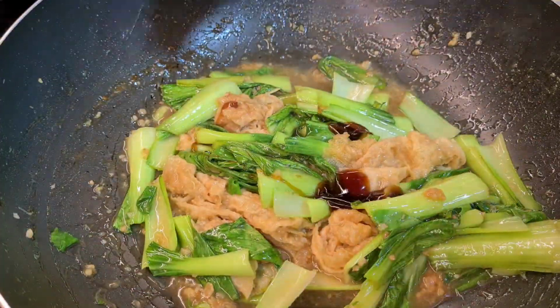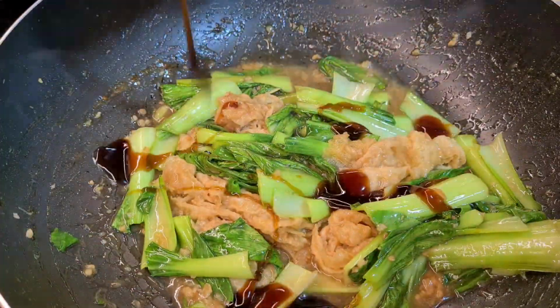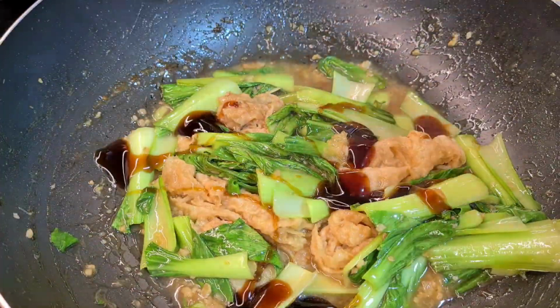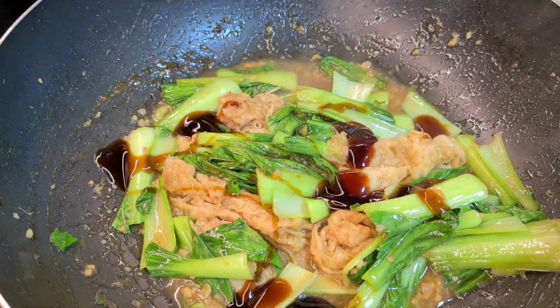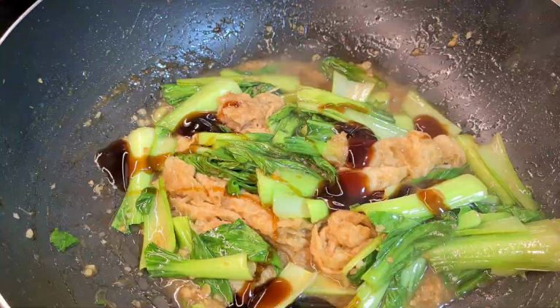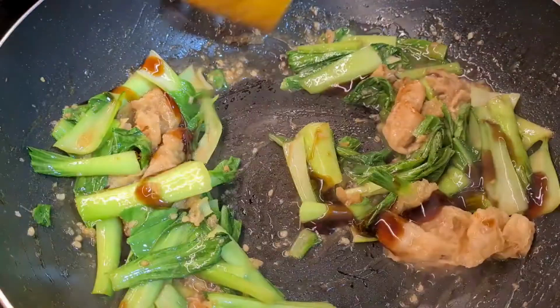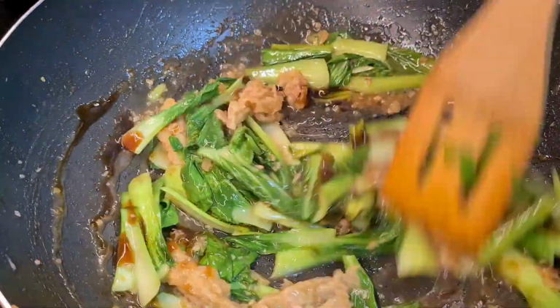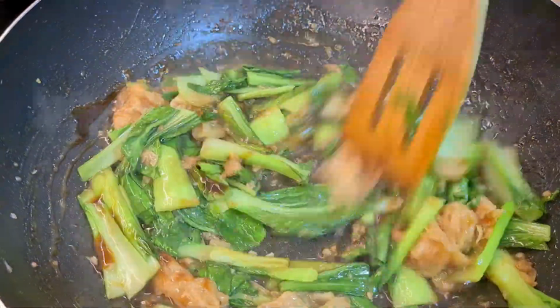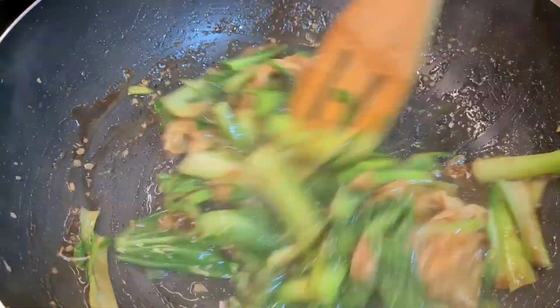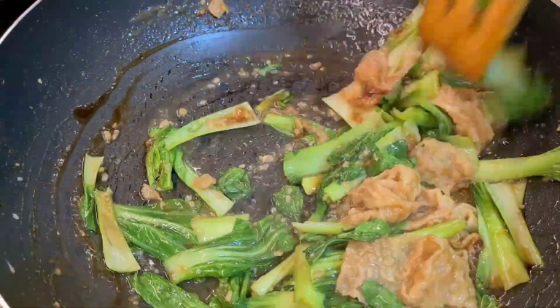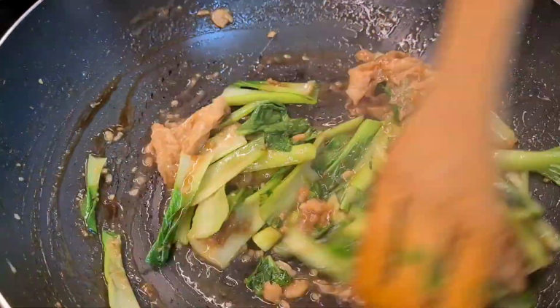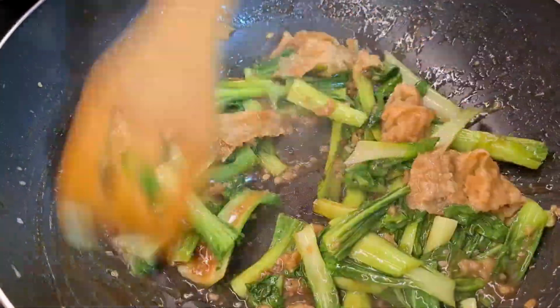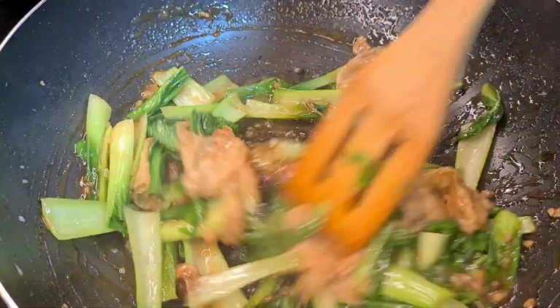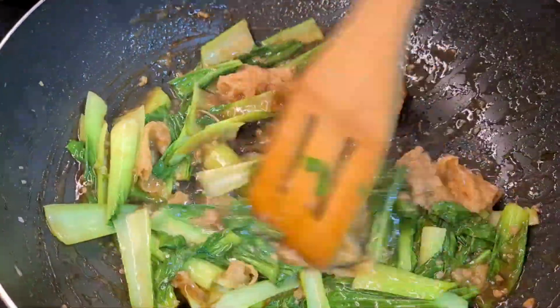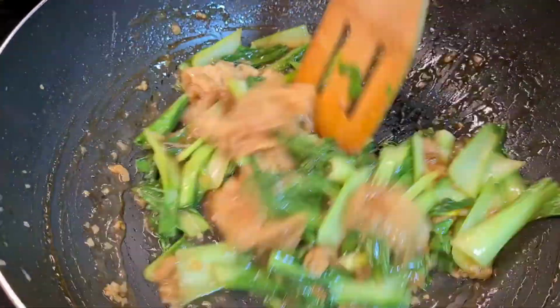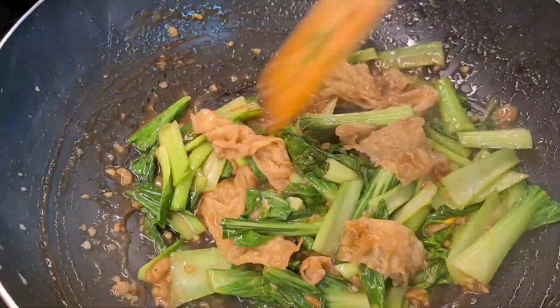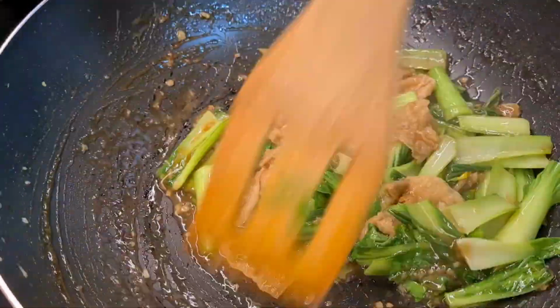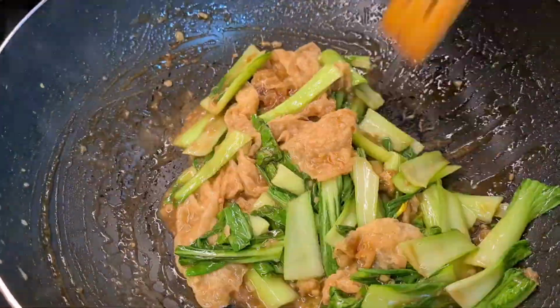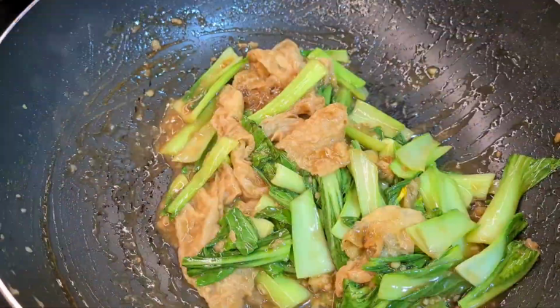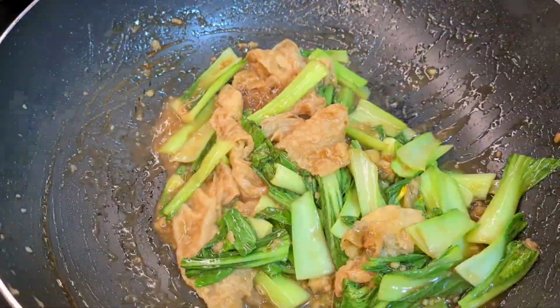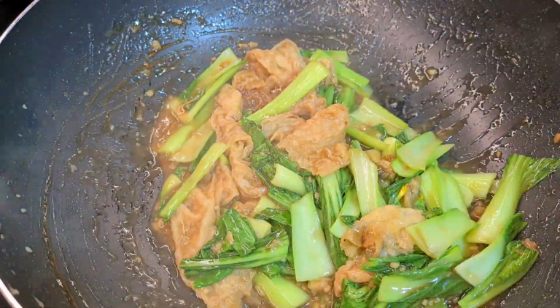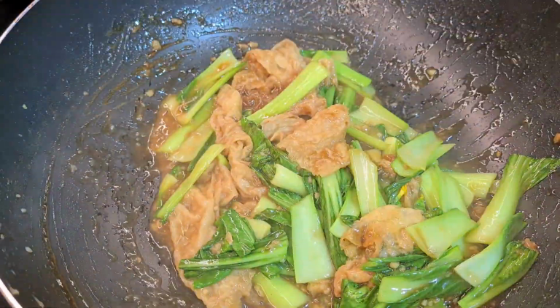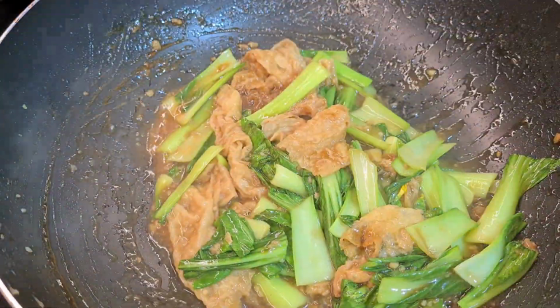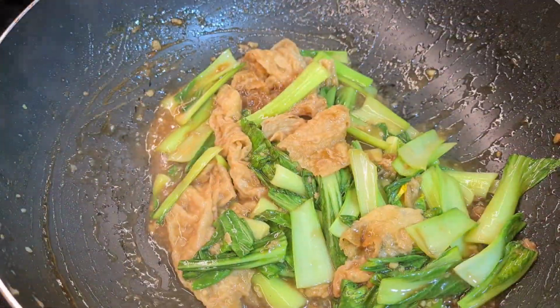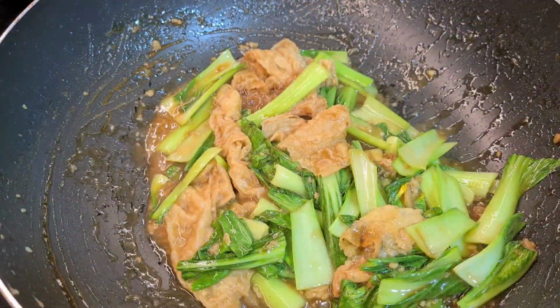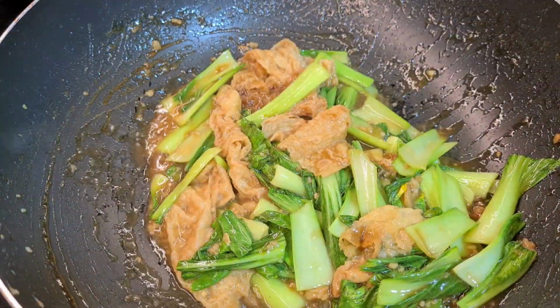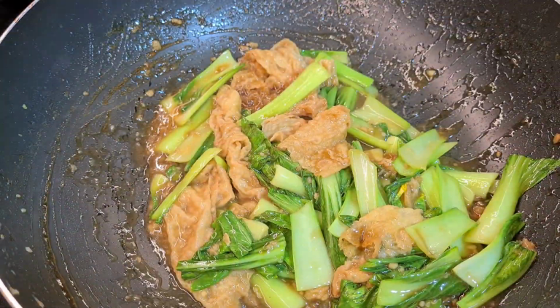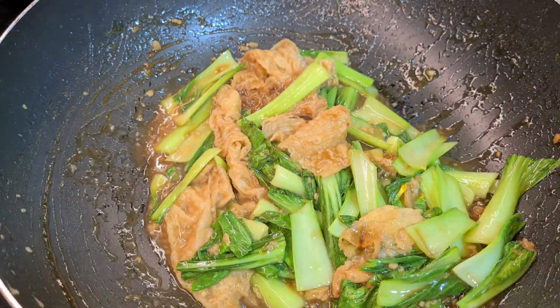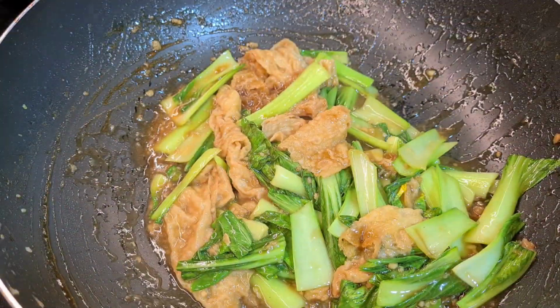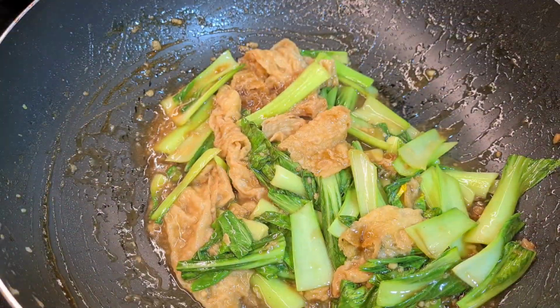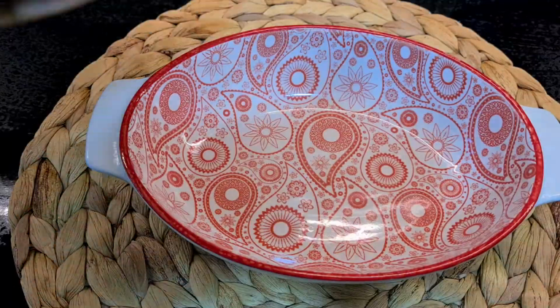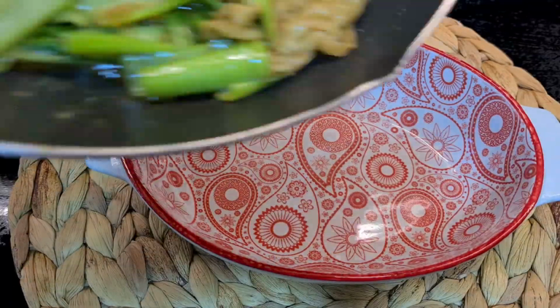And for the final touch, I'll be adding another tablespoon of oyster sauce and we're ready to dish it out.